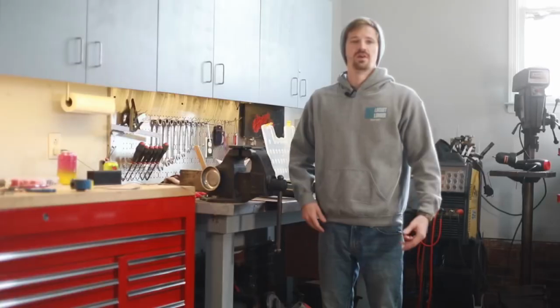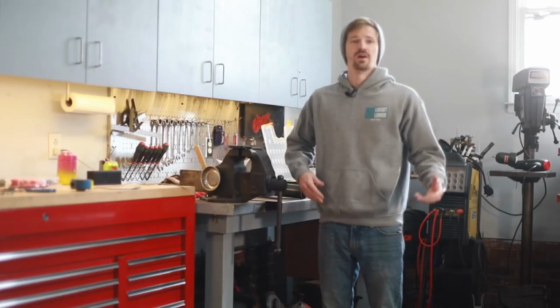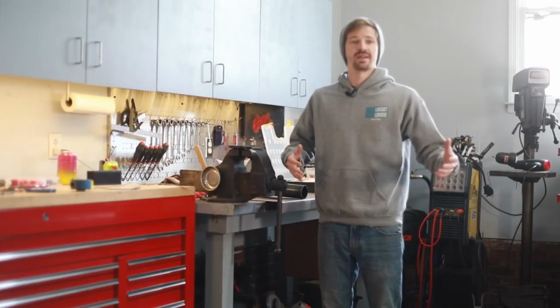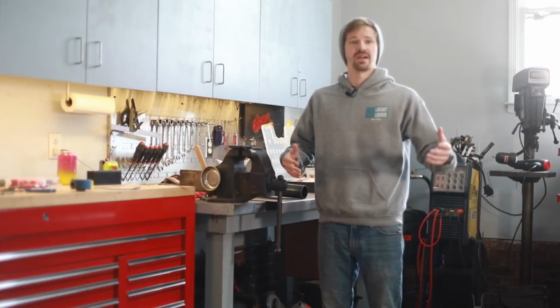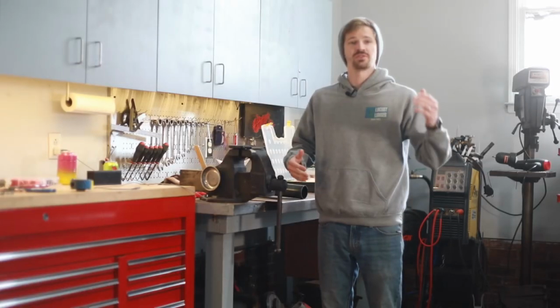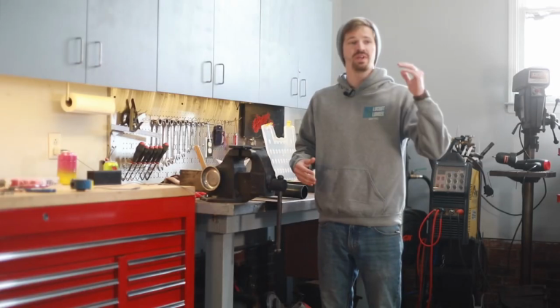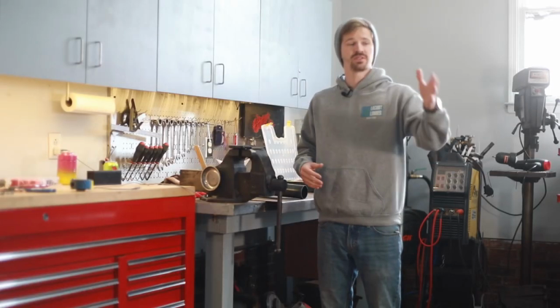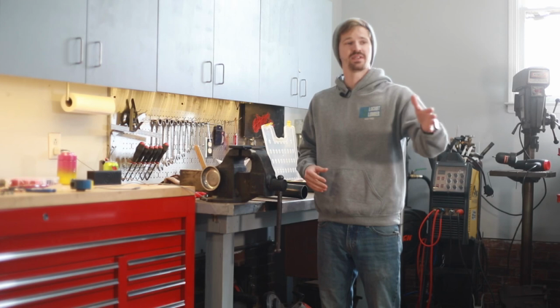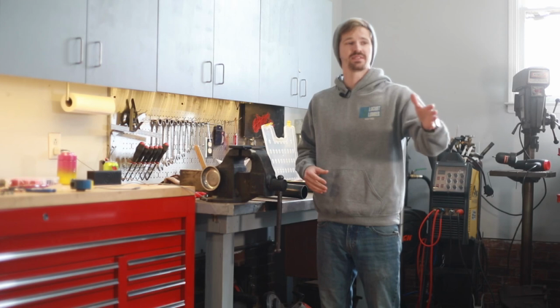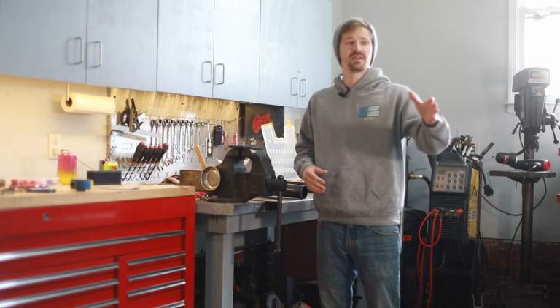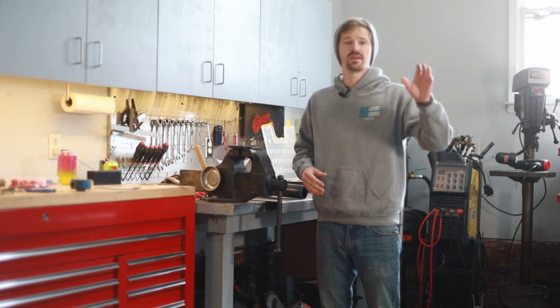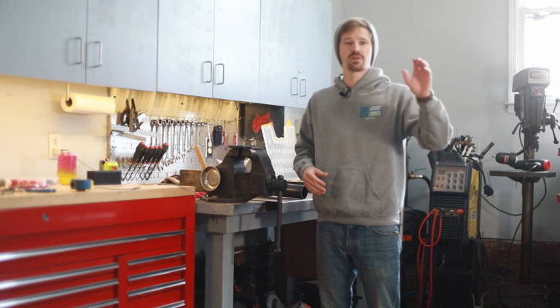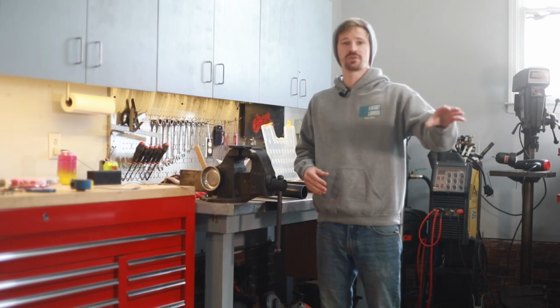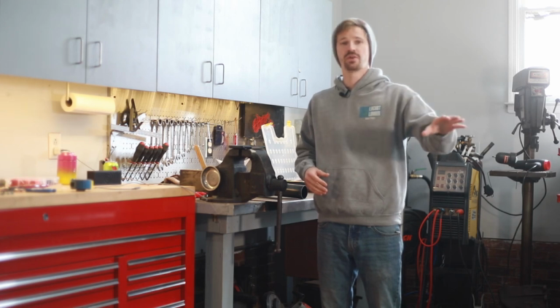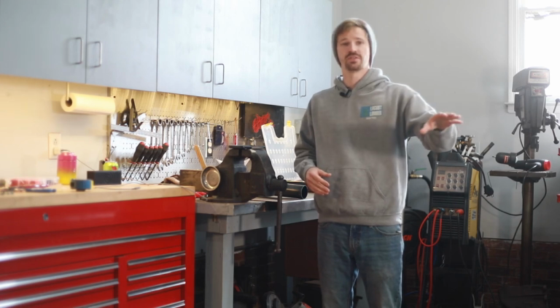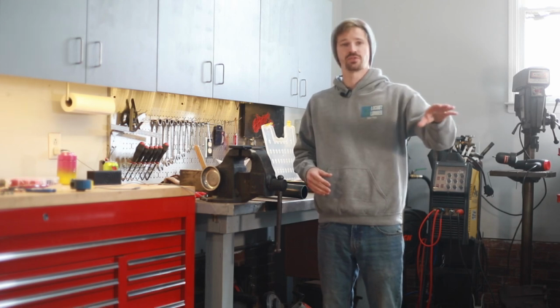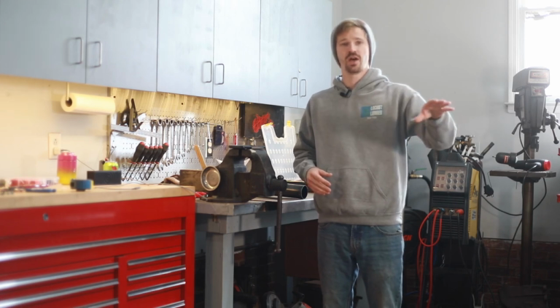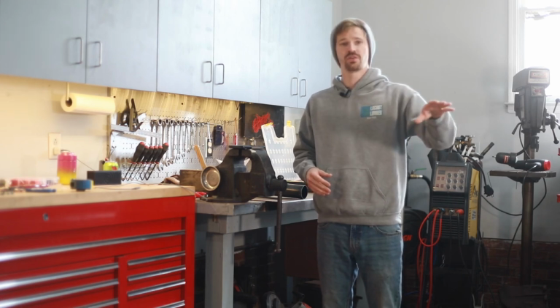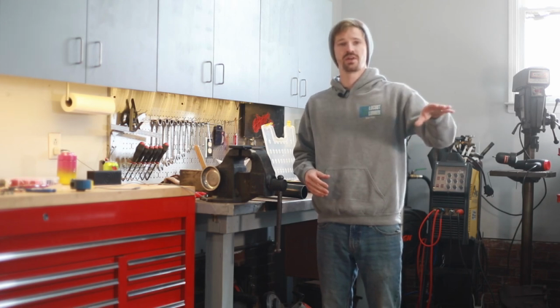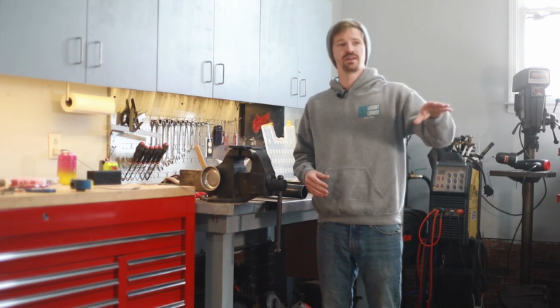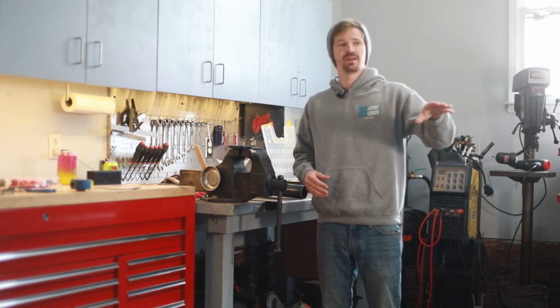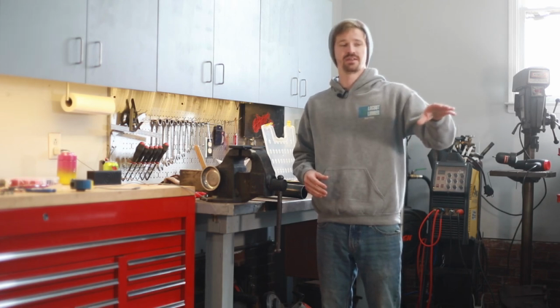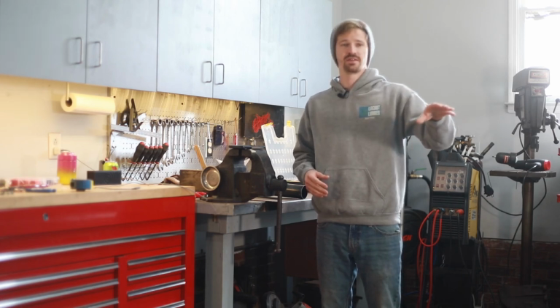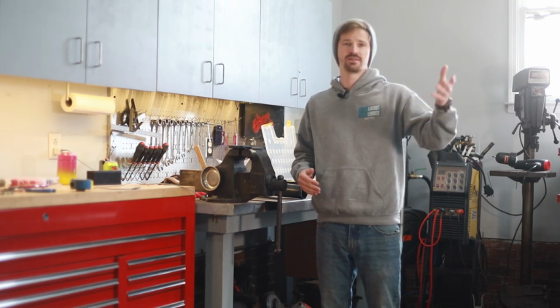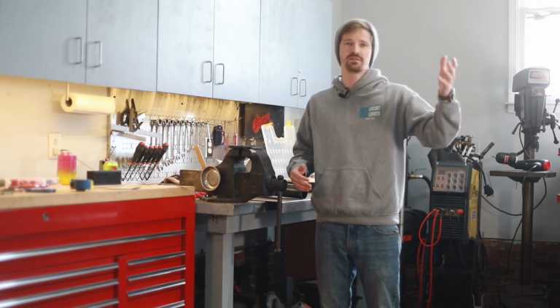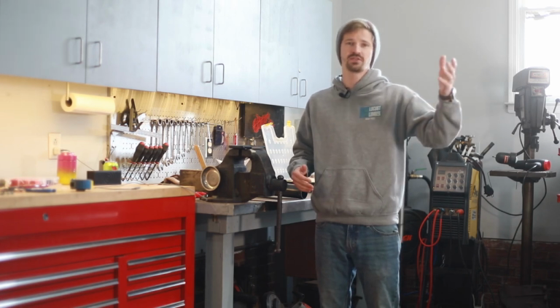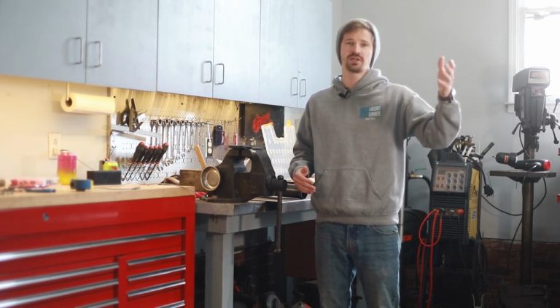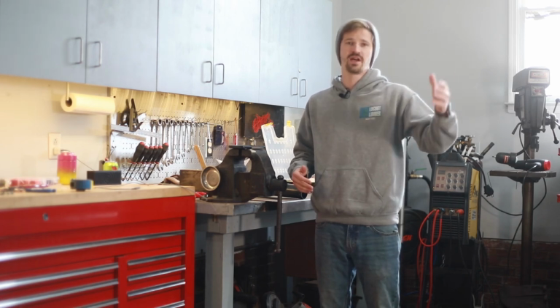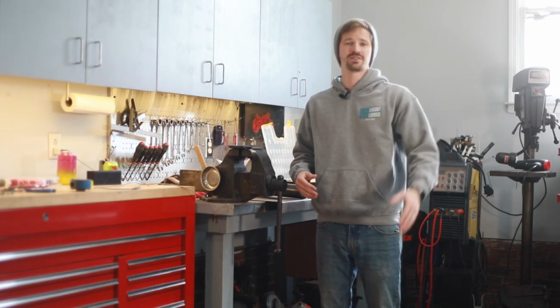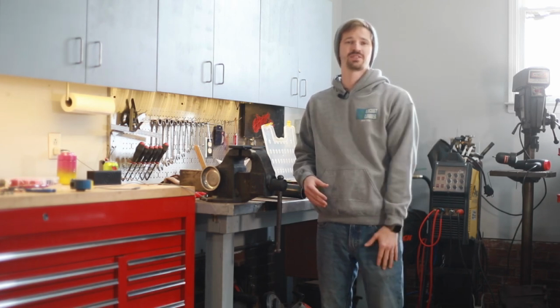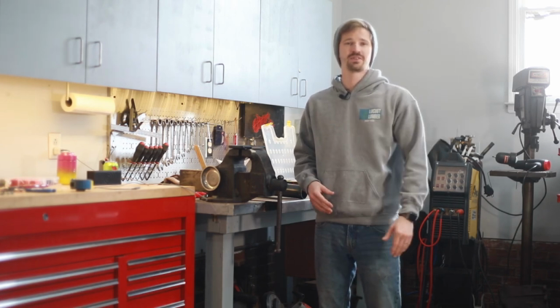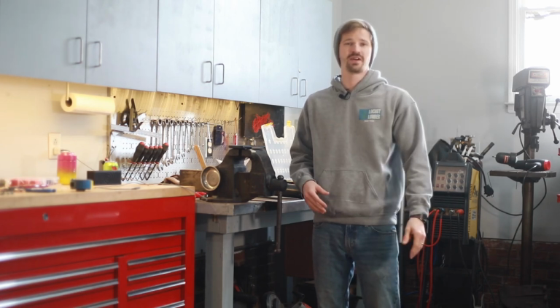Alright guys, it's the next day, our clear coat has dried overnight, and let's check out how this thing turned out.